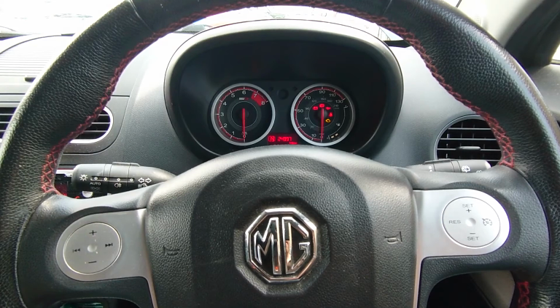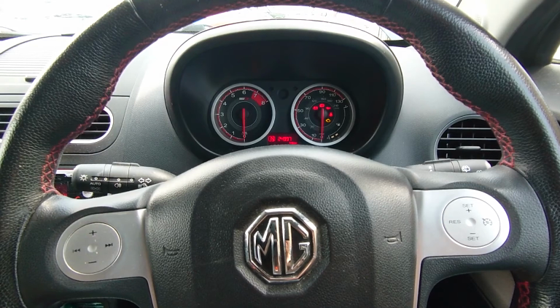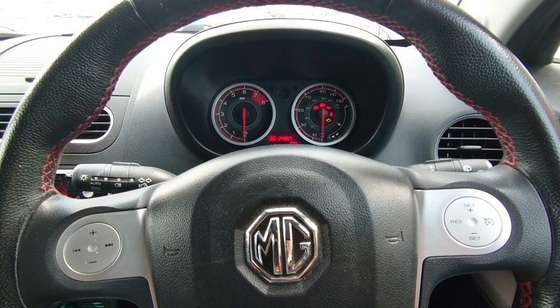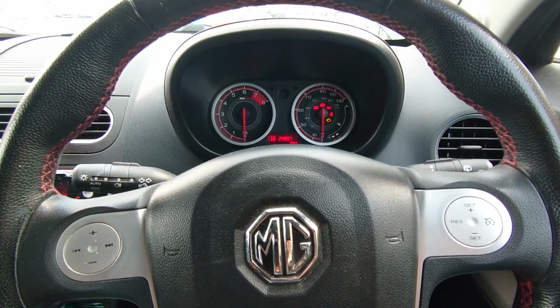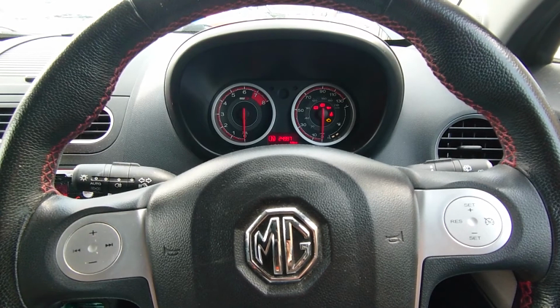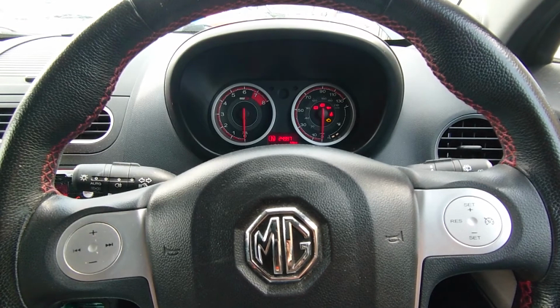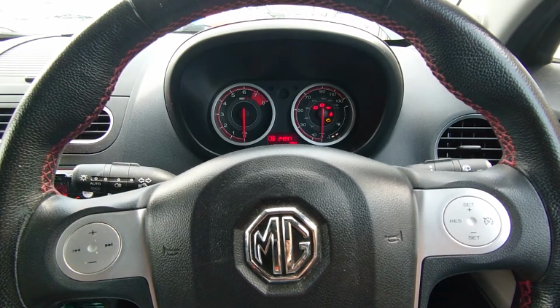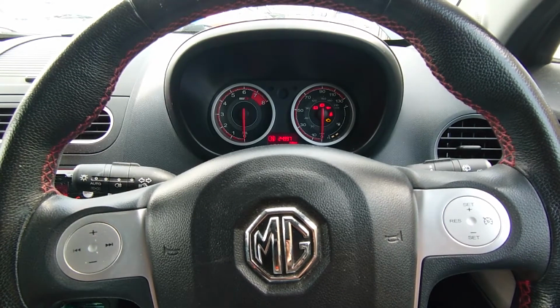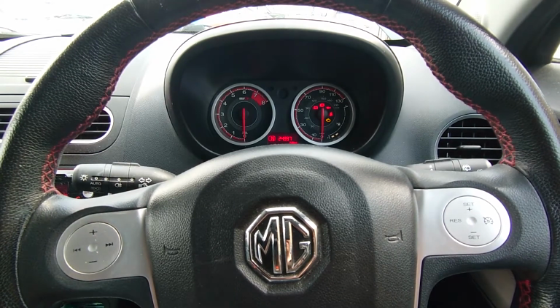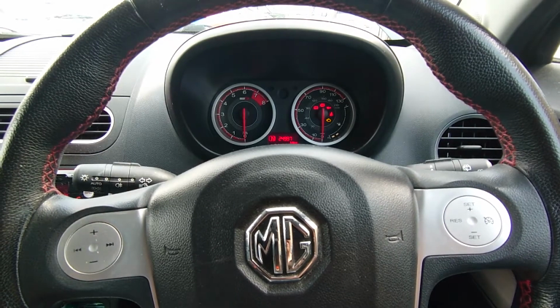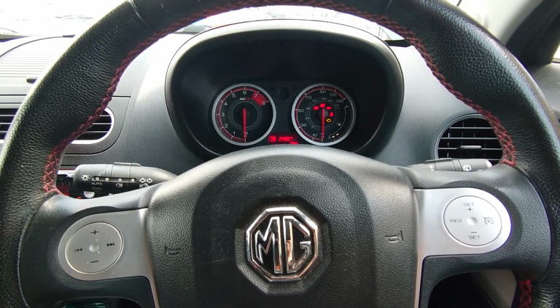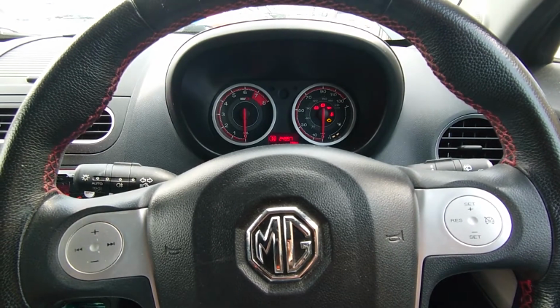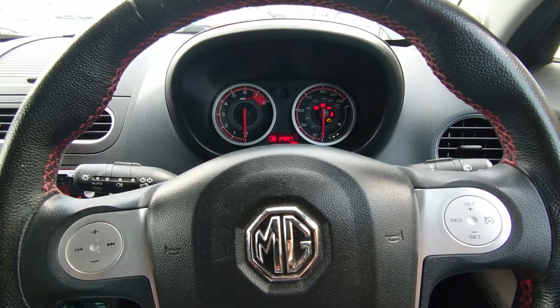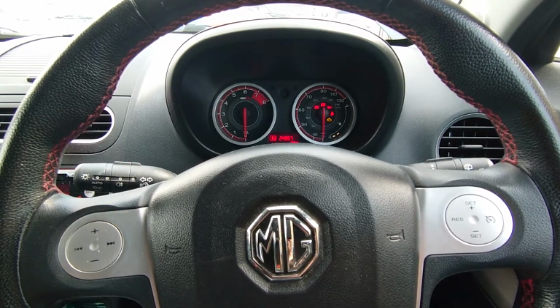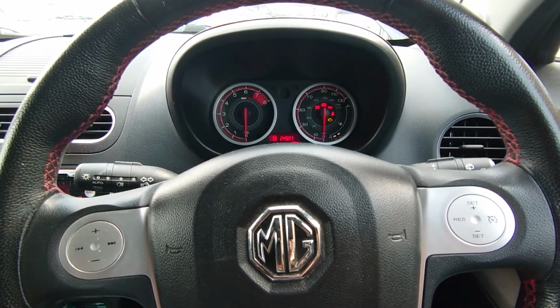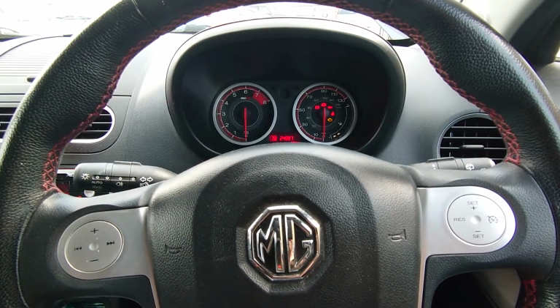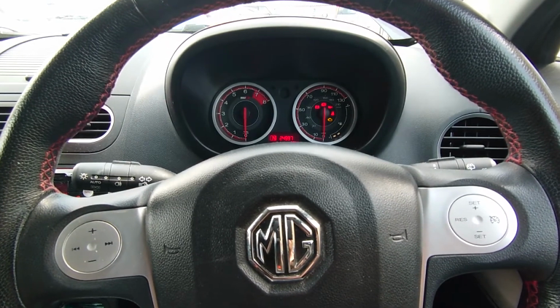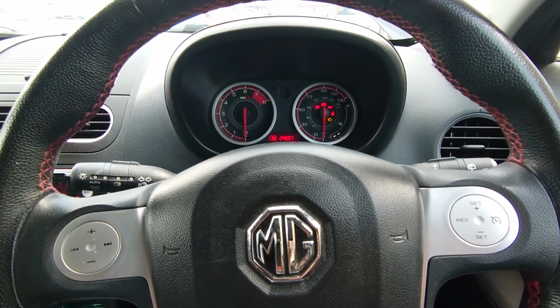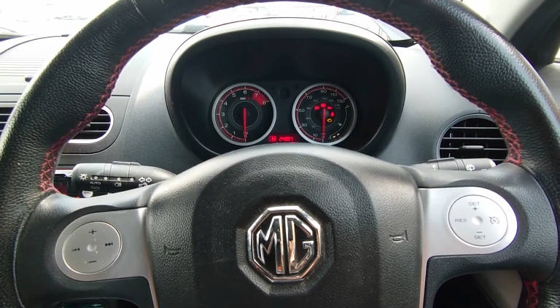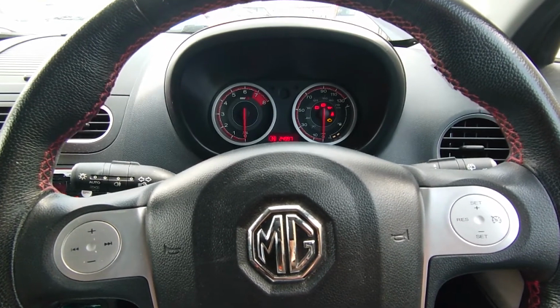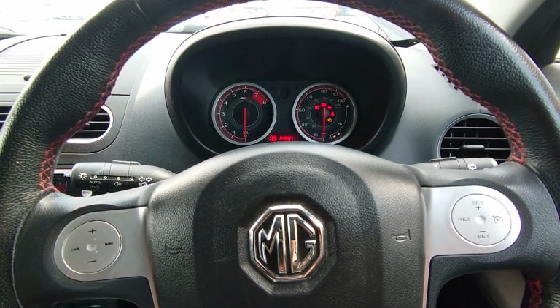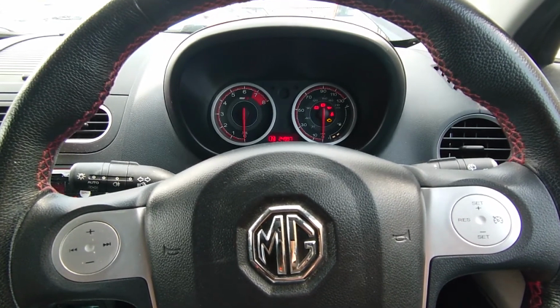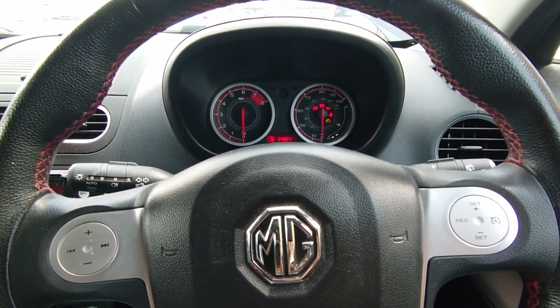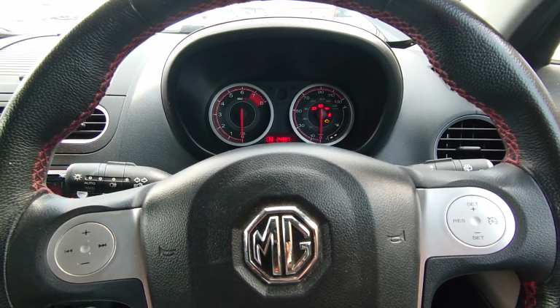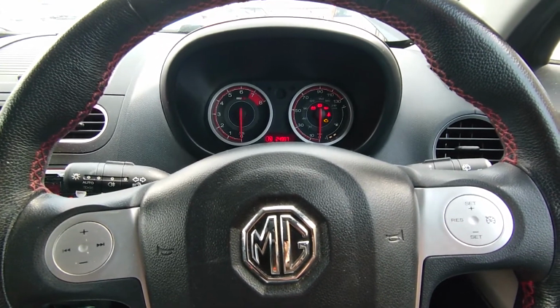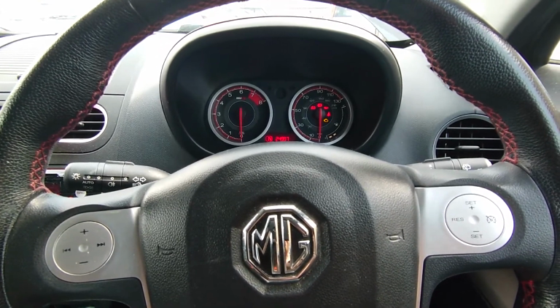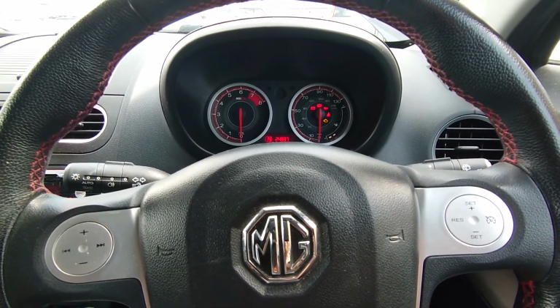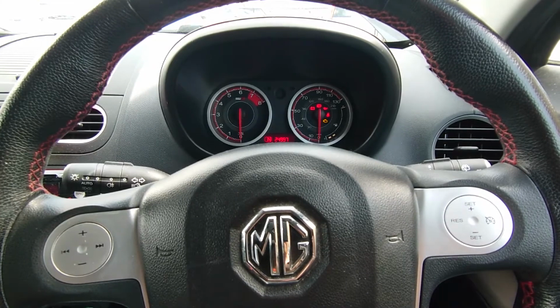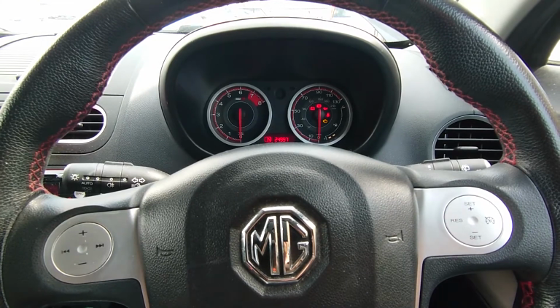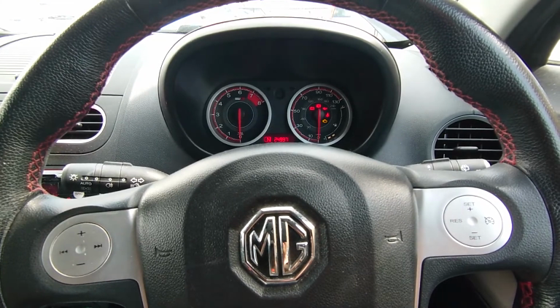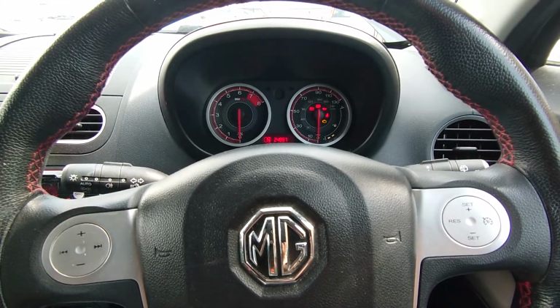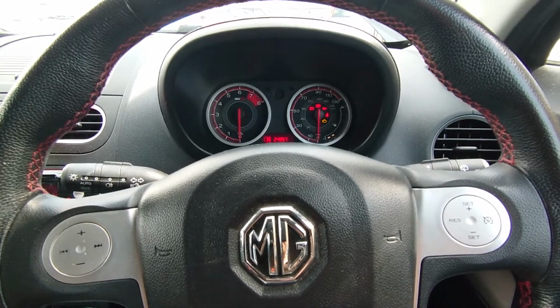Hey everybody, it's Rich at RM Auto Diag and today we're having a look at an MG. It's got some rough running and we've got the management light on.